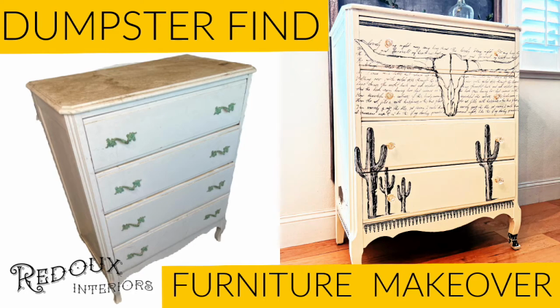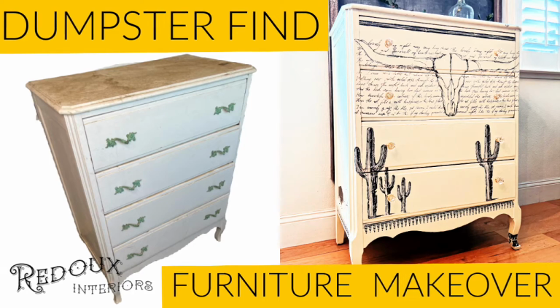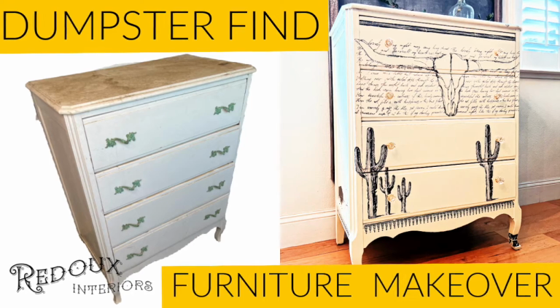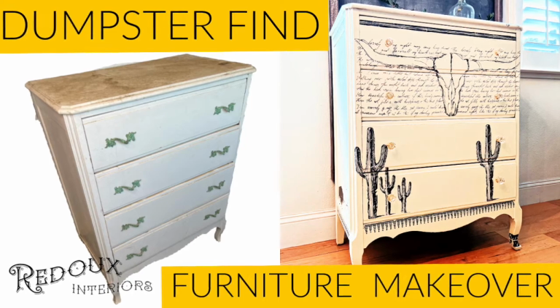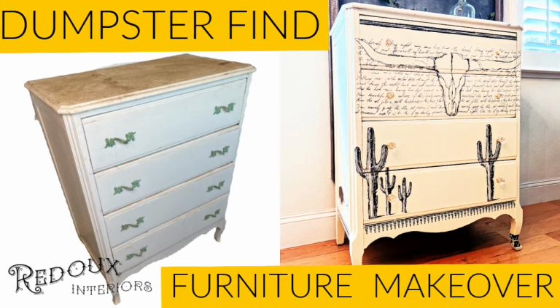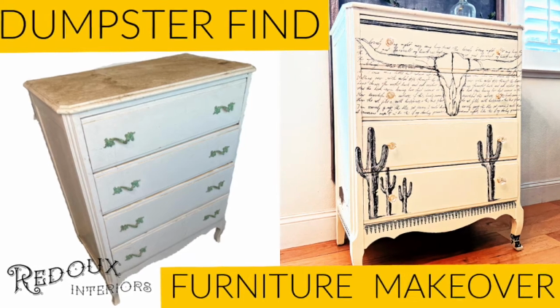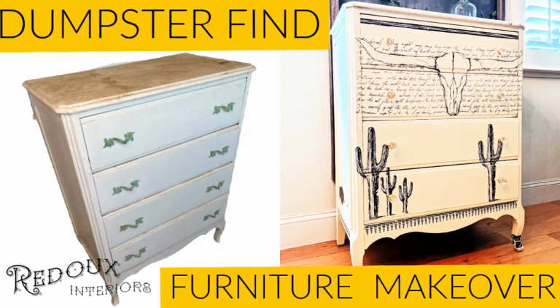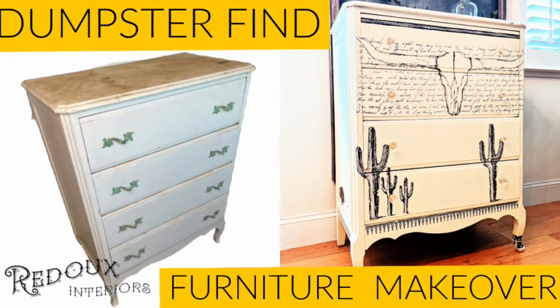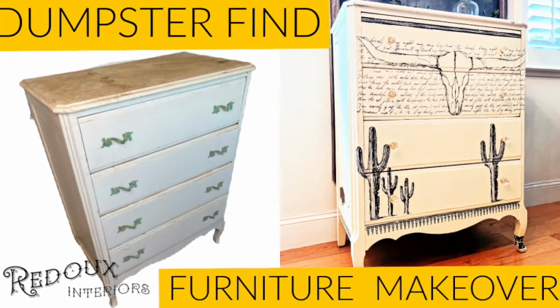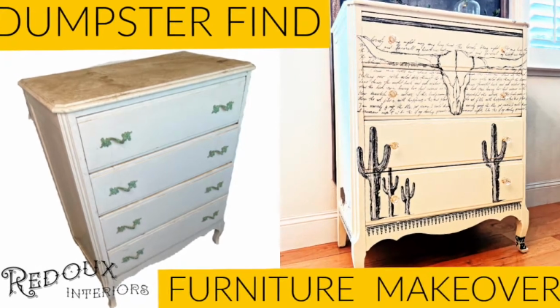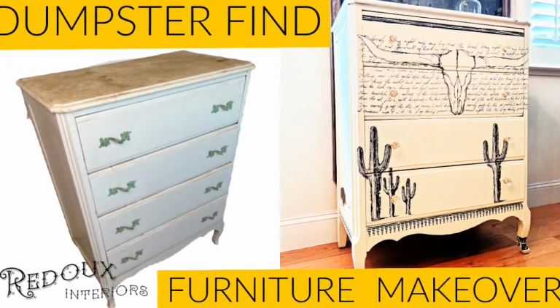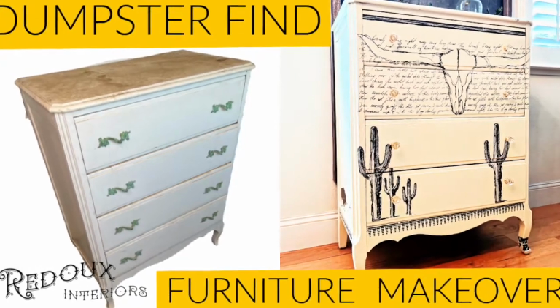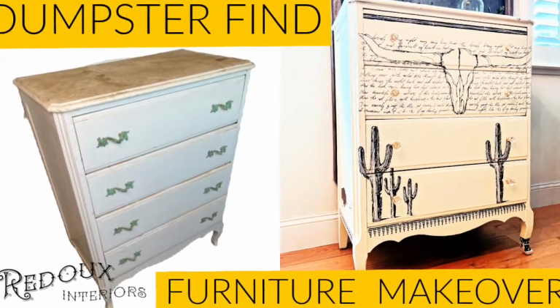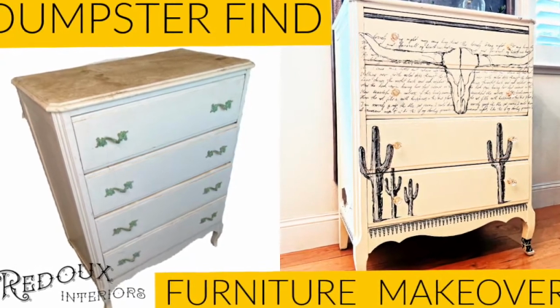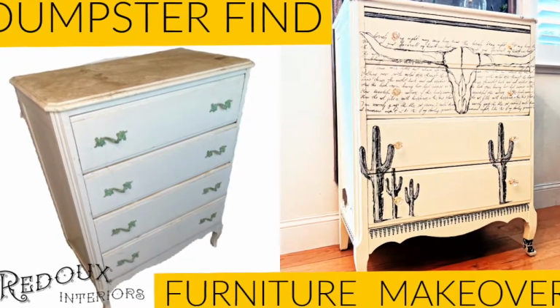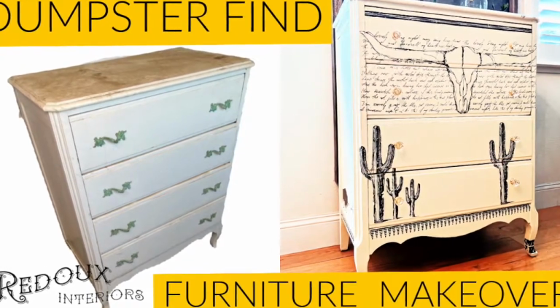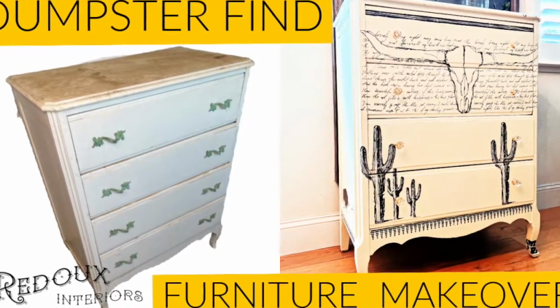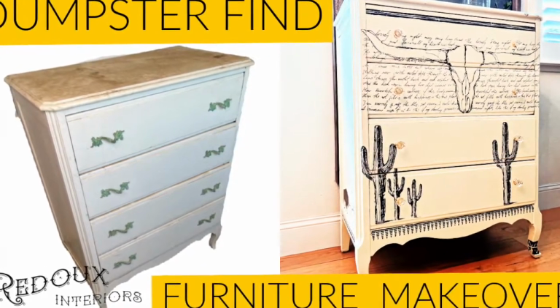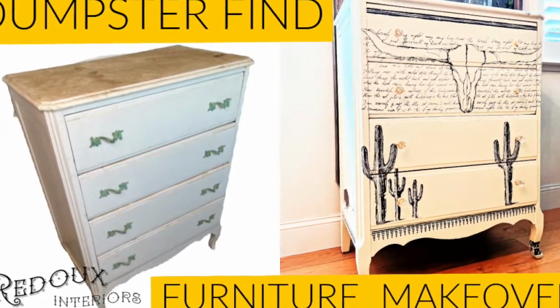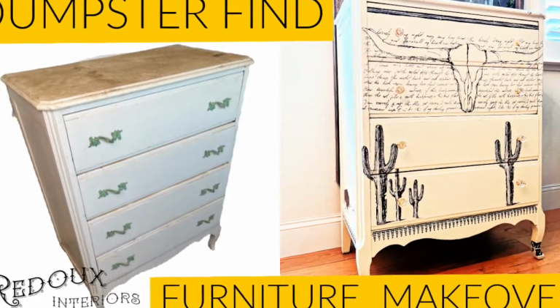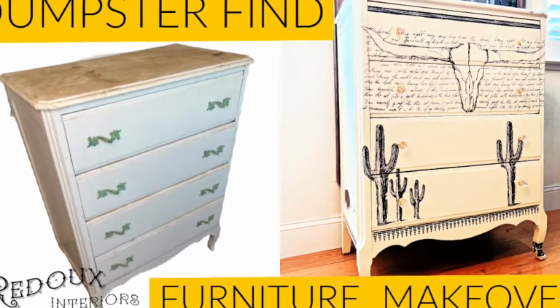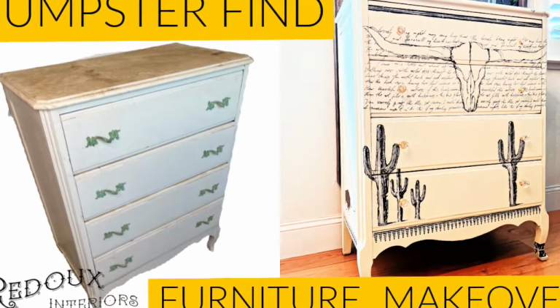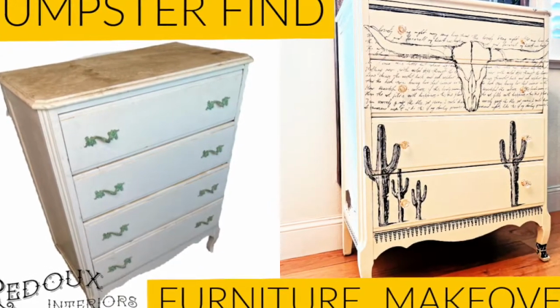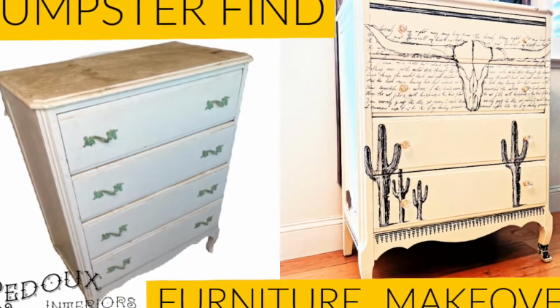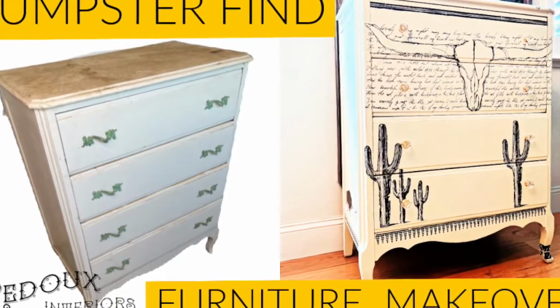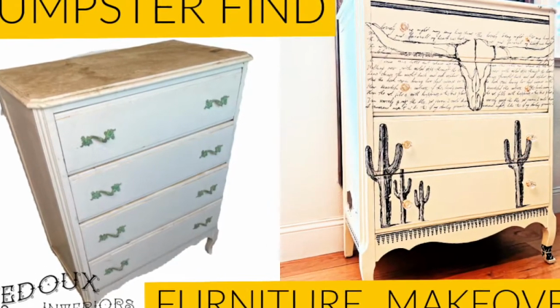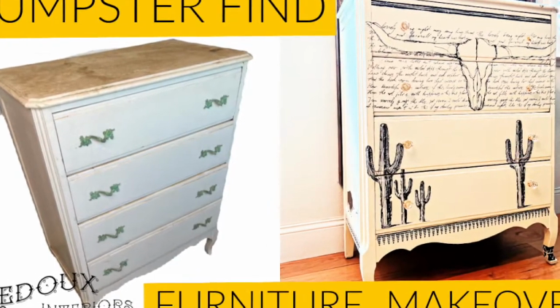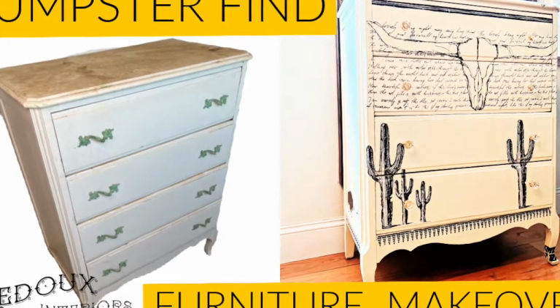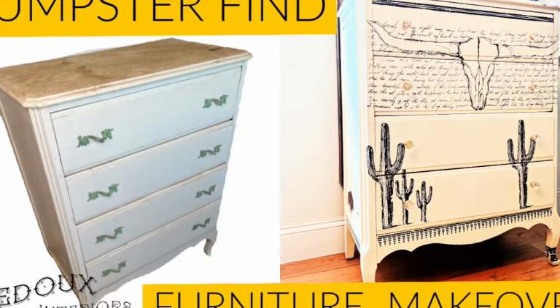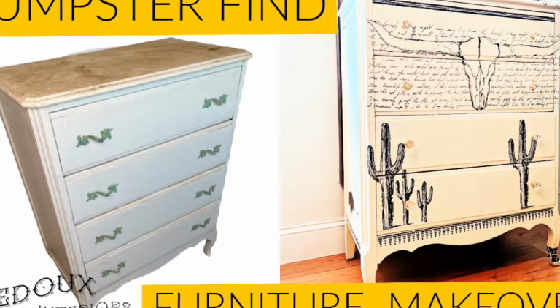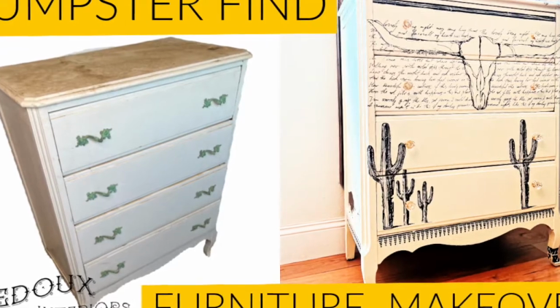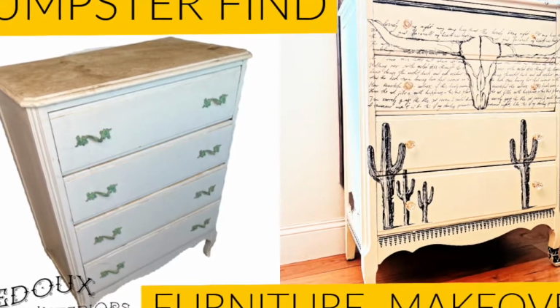This is a story of a dumpster dresser makeover. Be sure to stay till the end because things don't always turn out the way you planned.